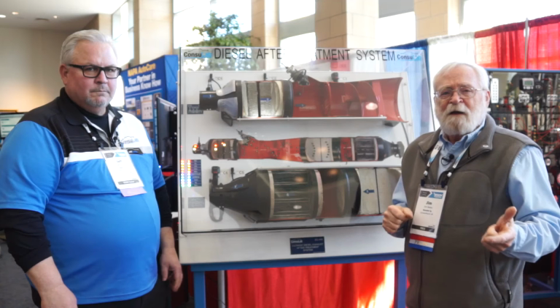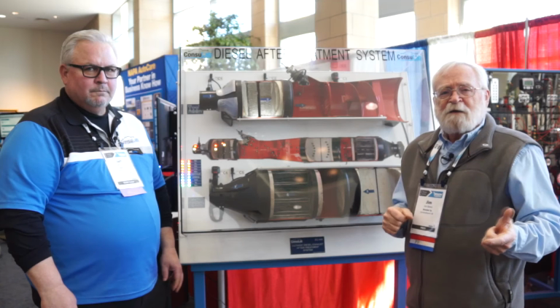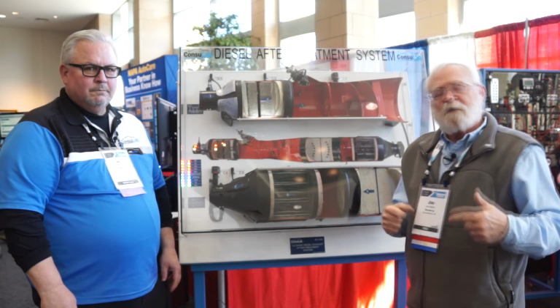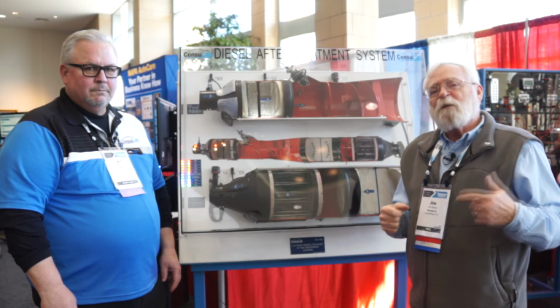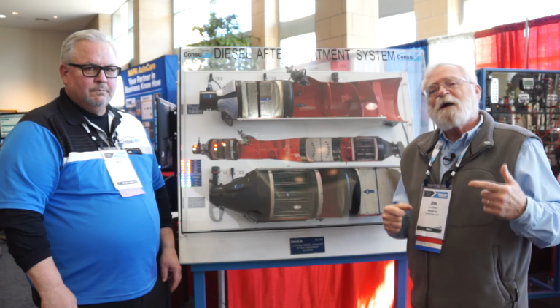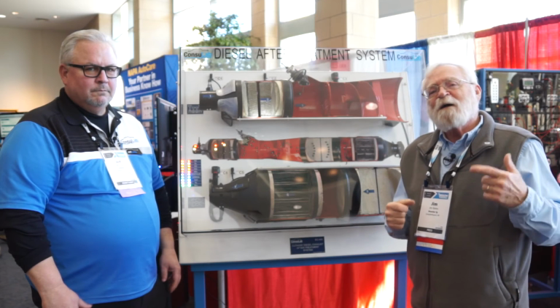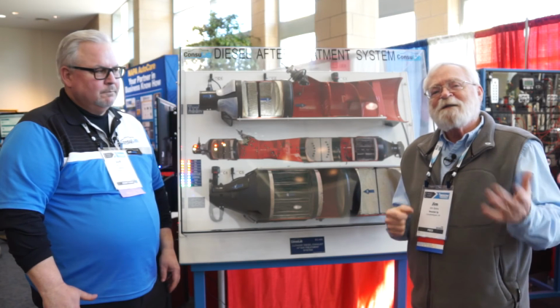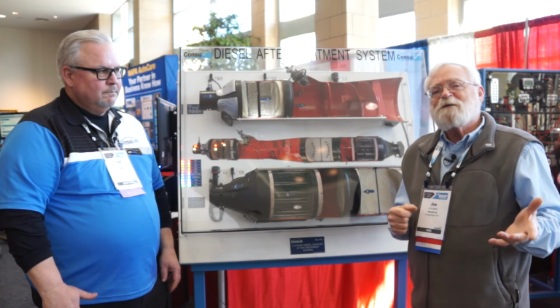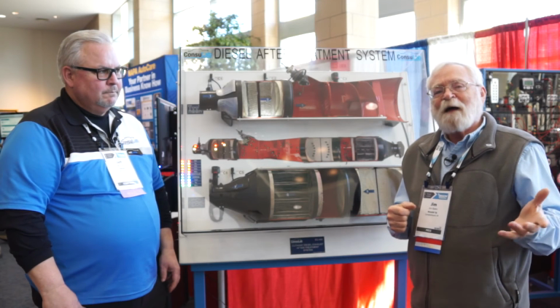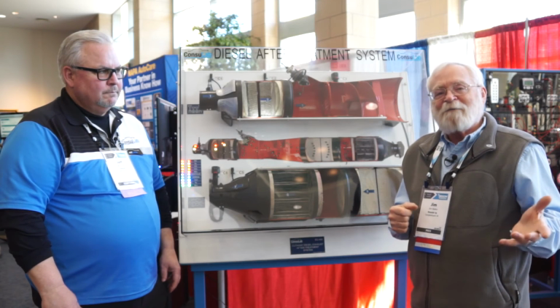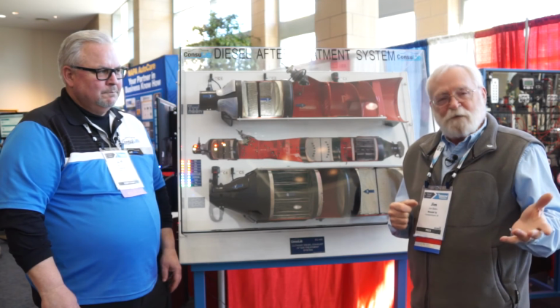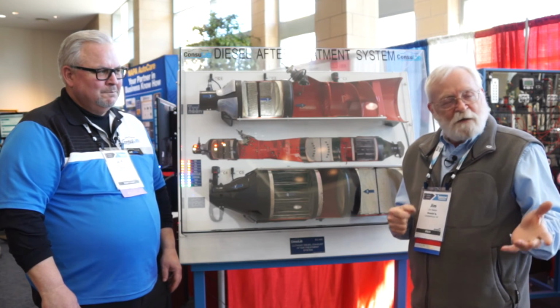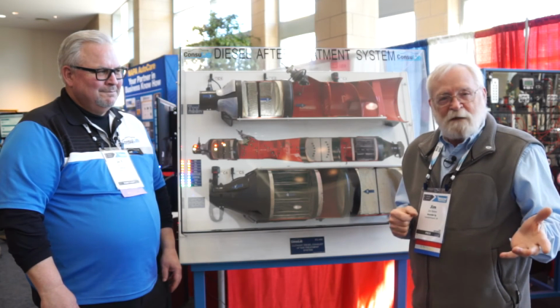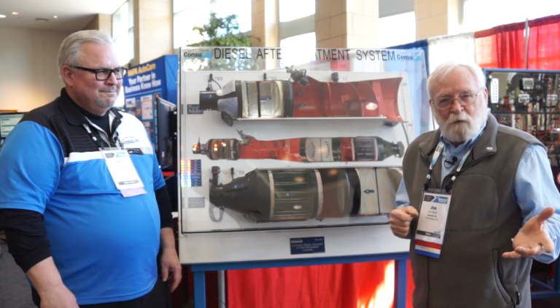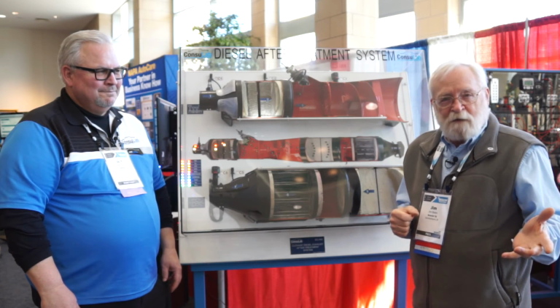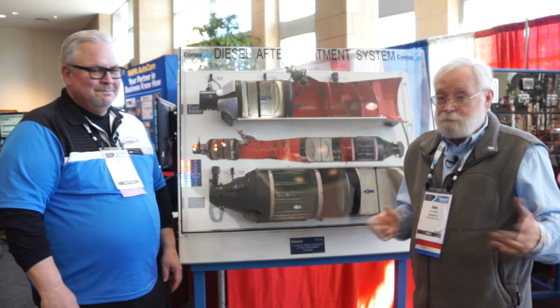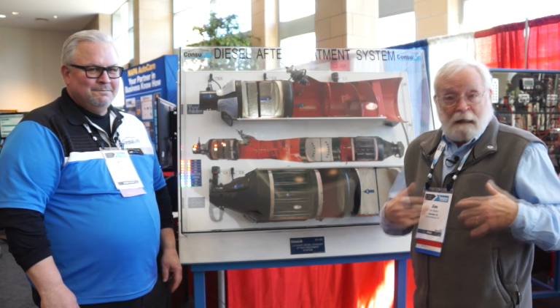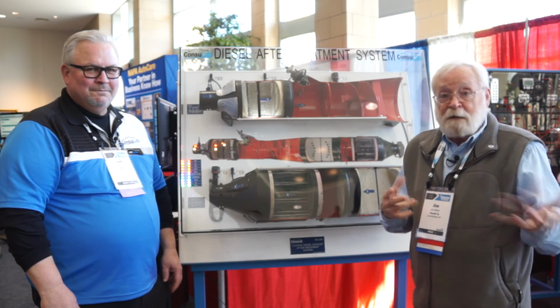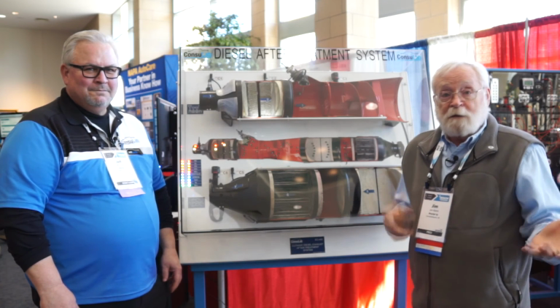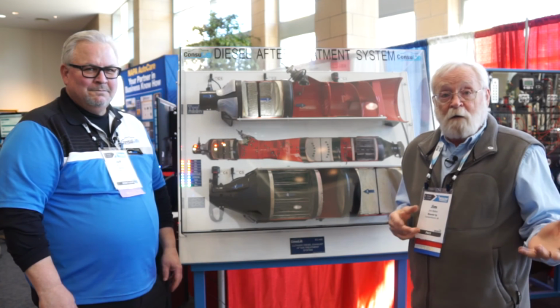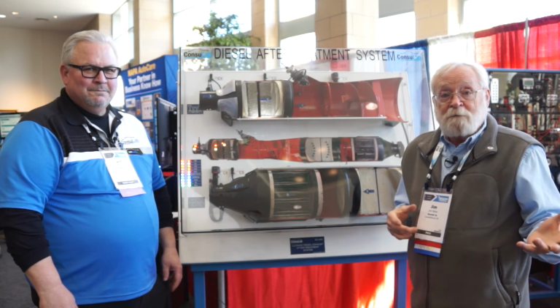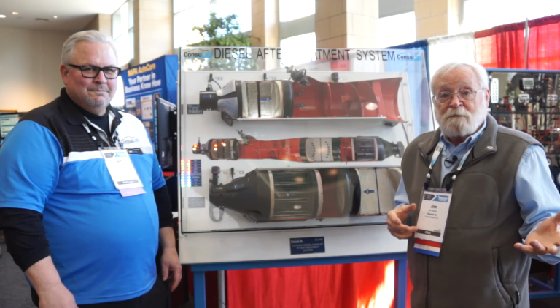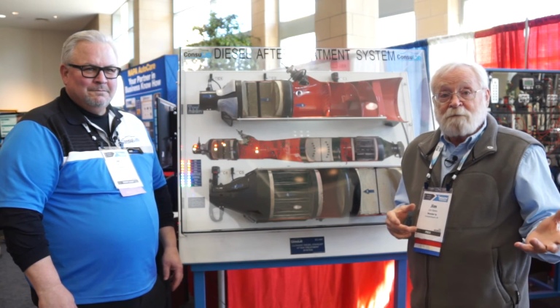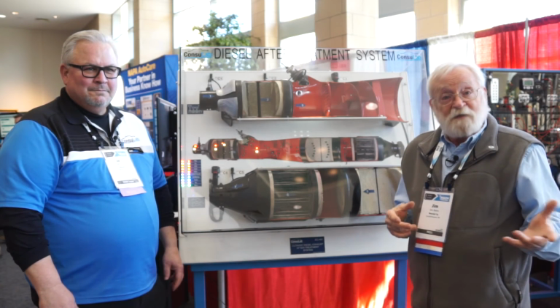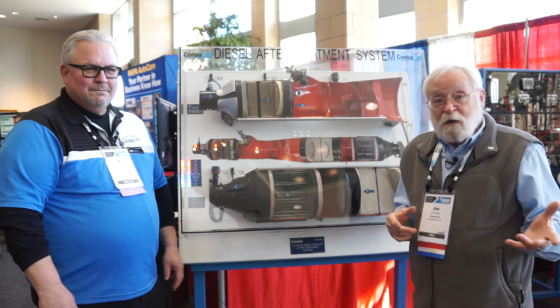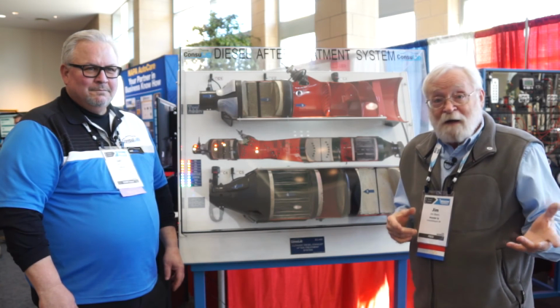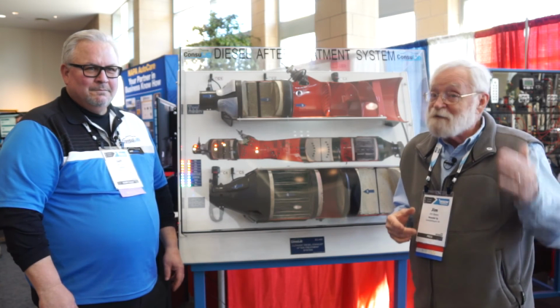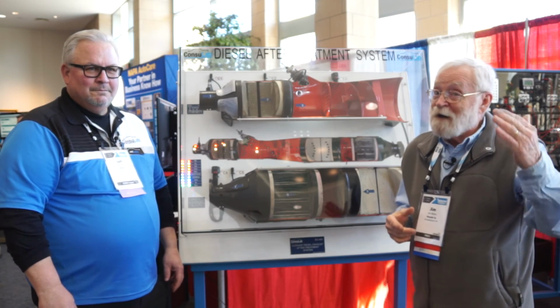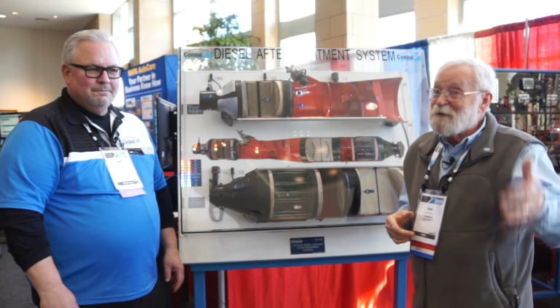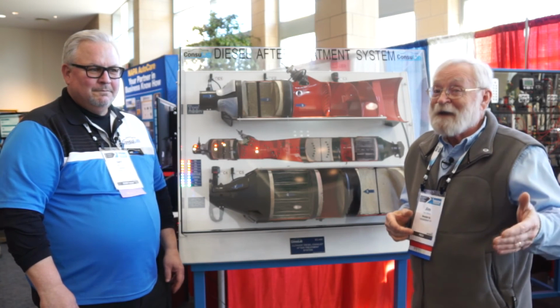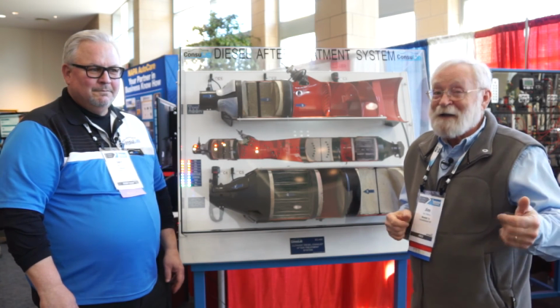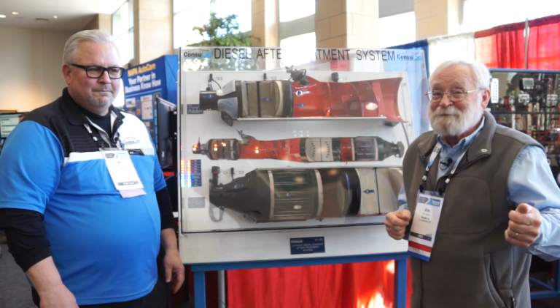Do you ever wonder how diesel aftertreatment worked? I didn't know, but you know what? That's coming right up.